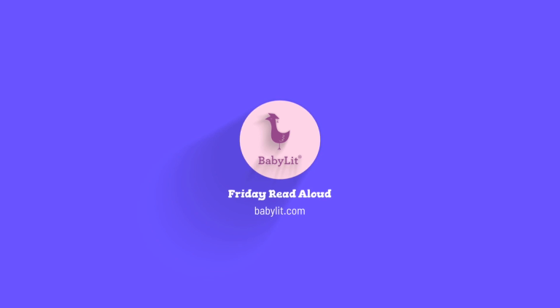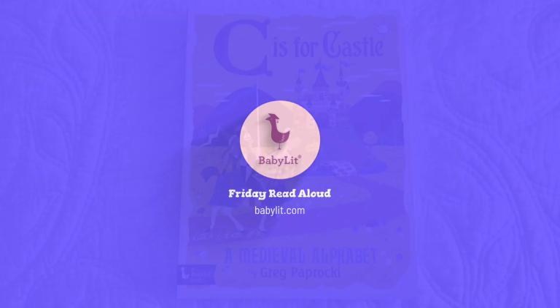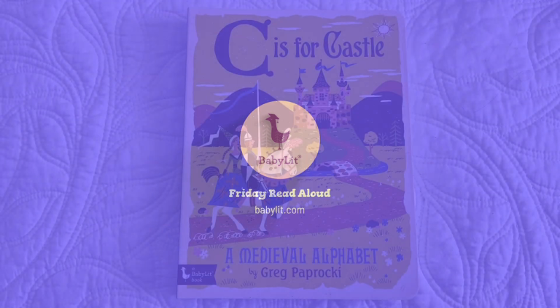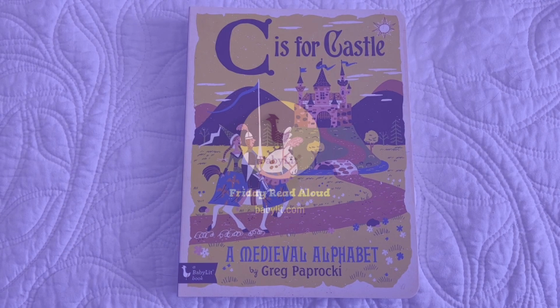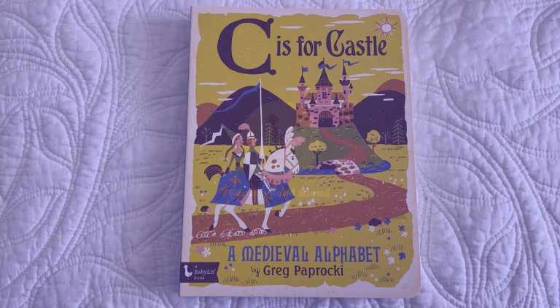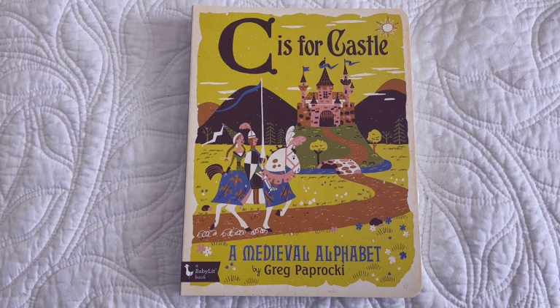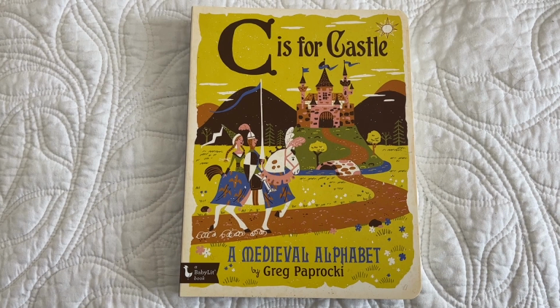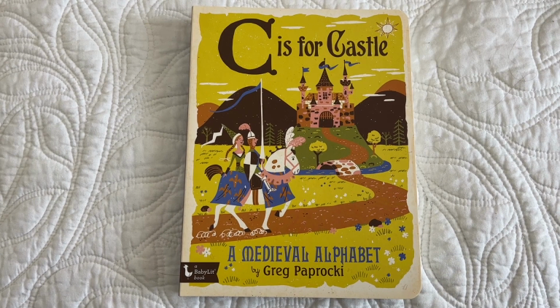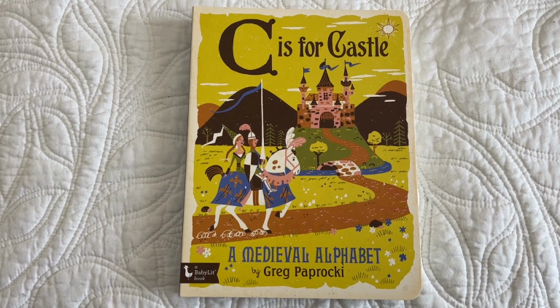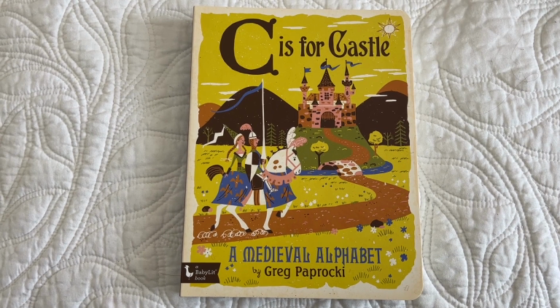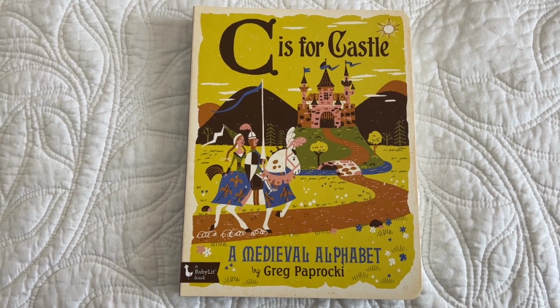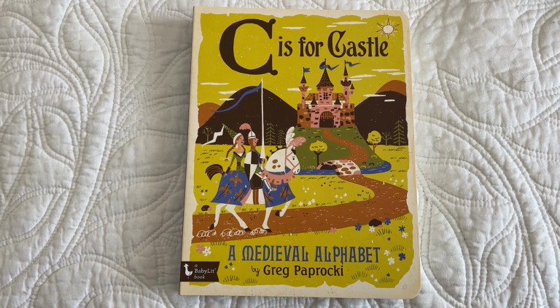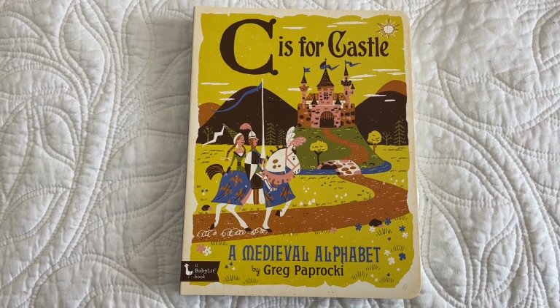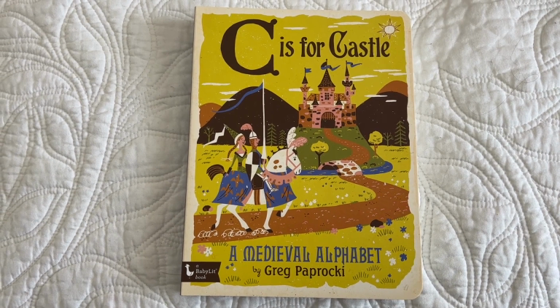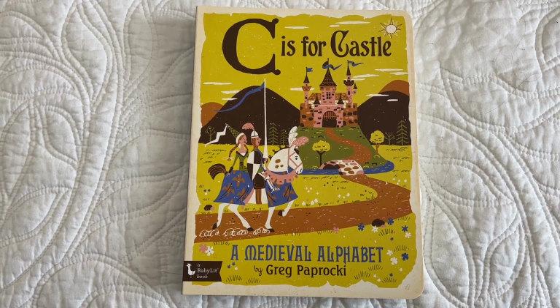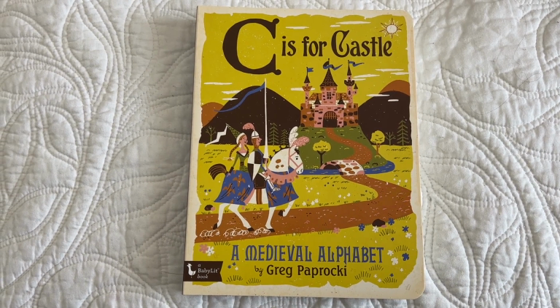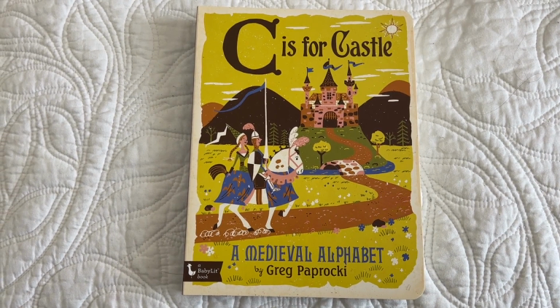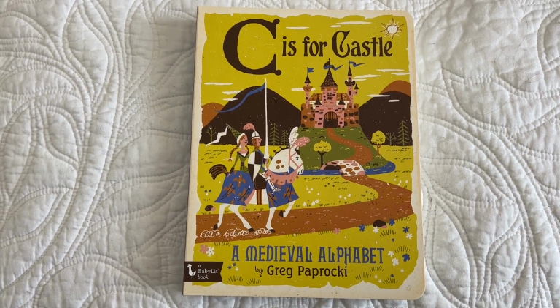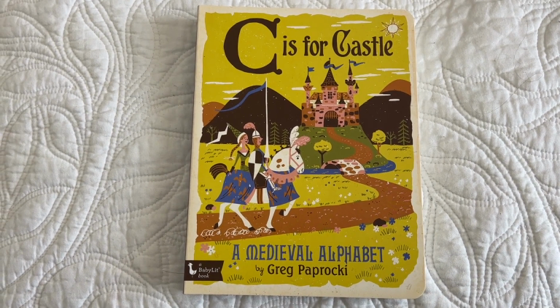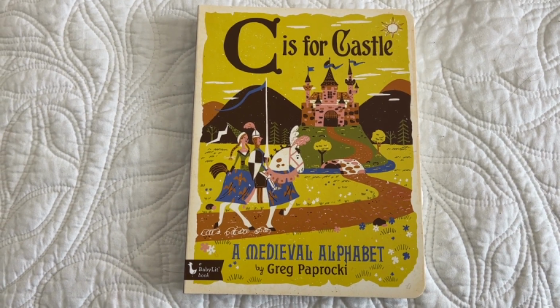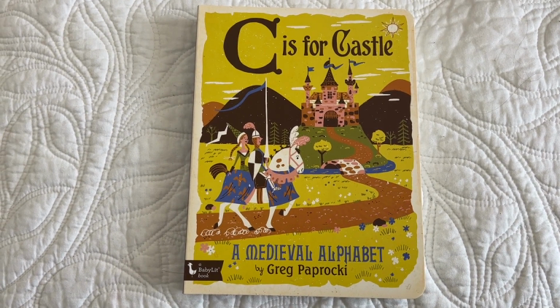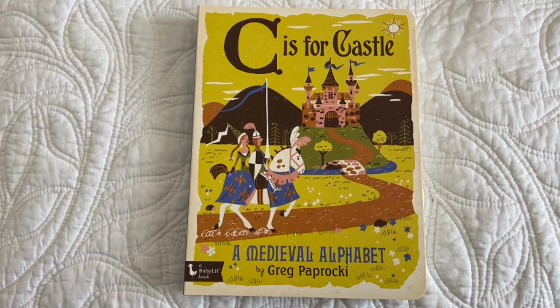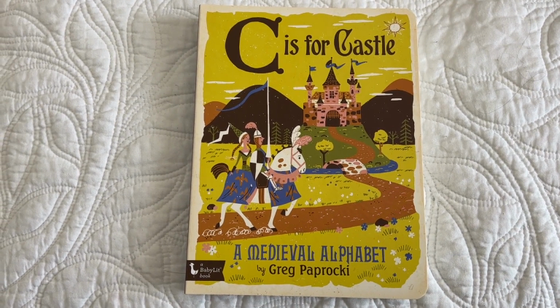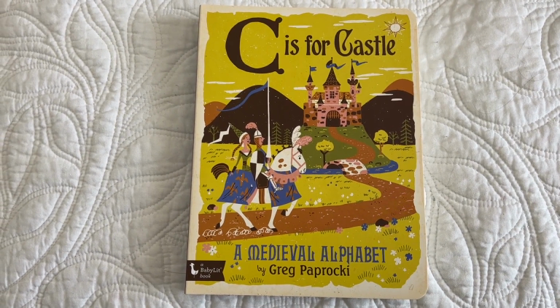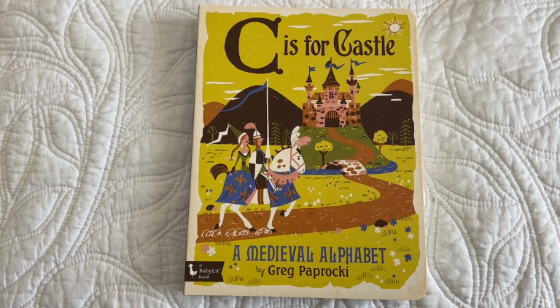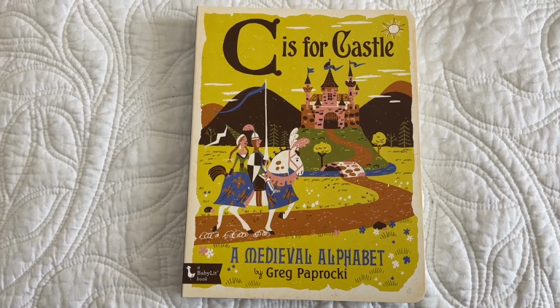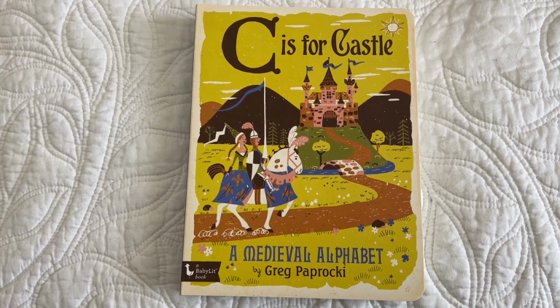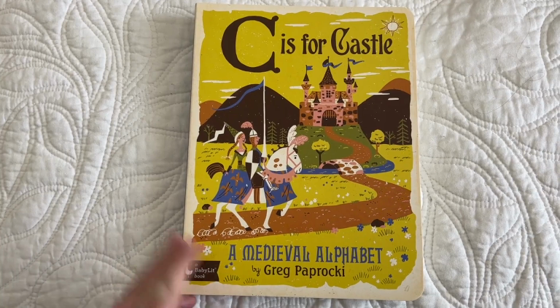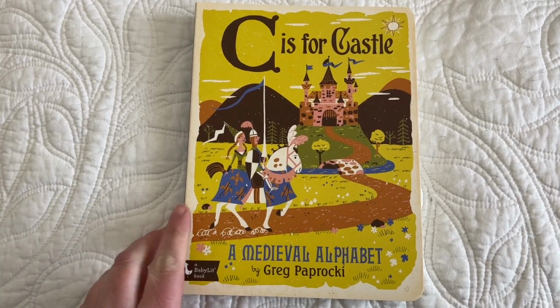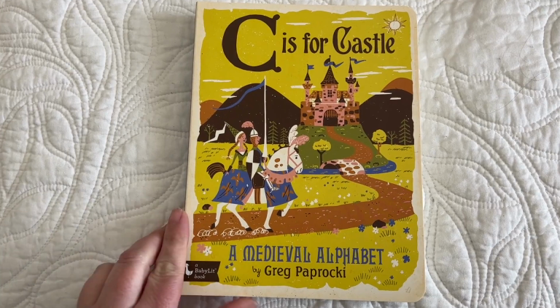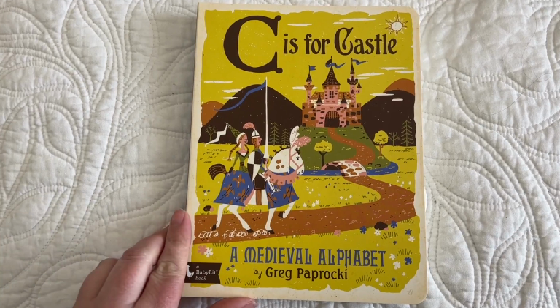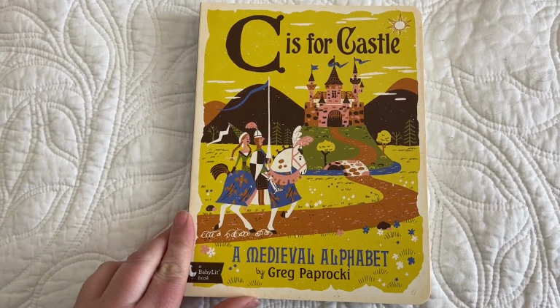C is for Castle, a medieval alphabet by Greg Paprocki, a Baby Lit book.